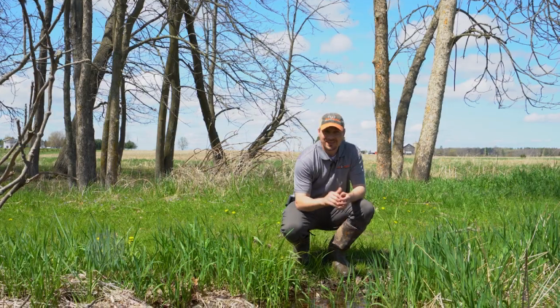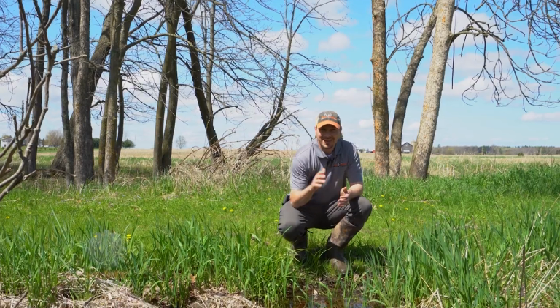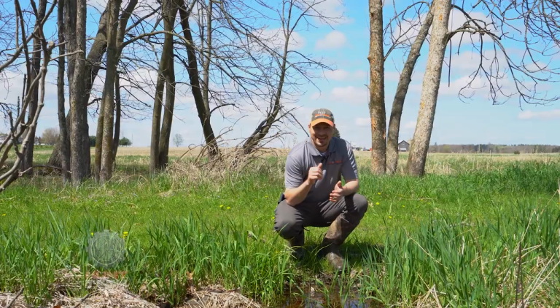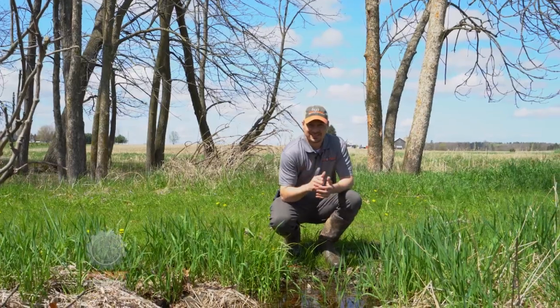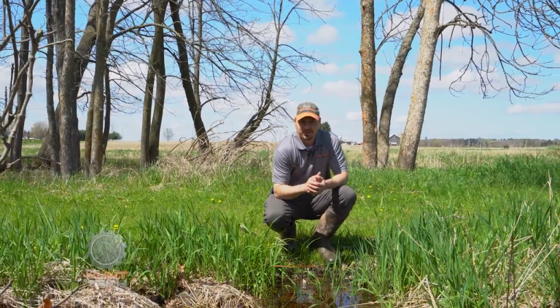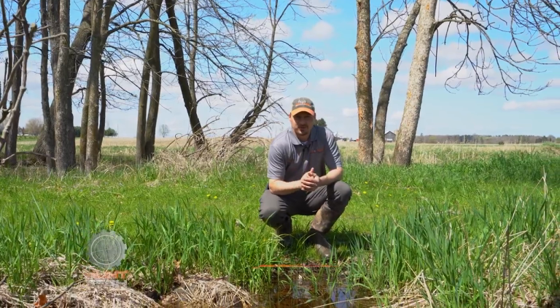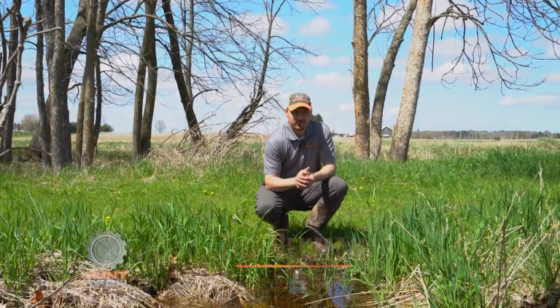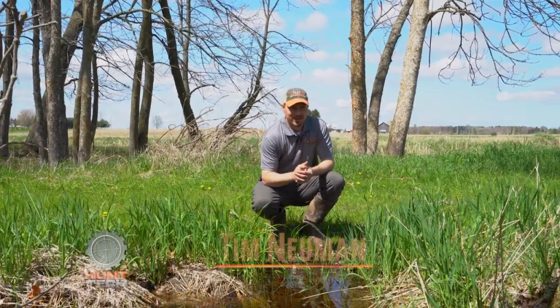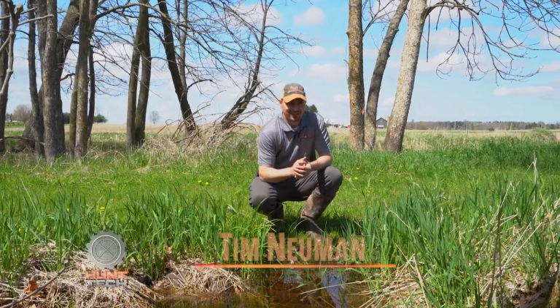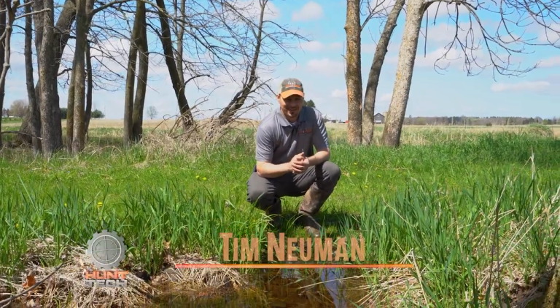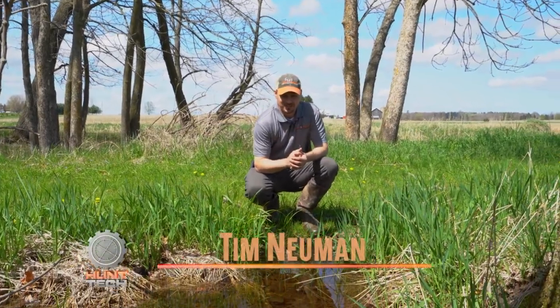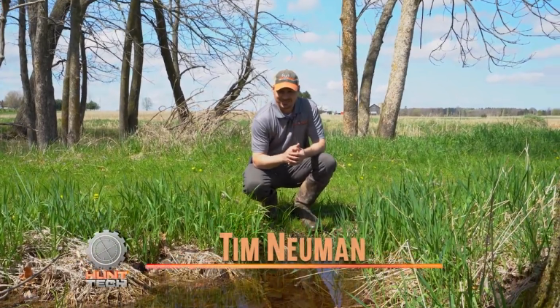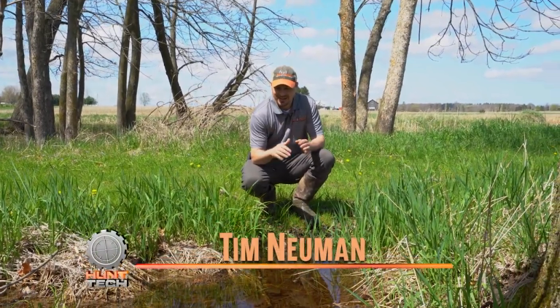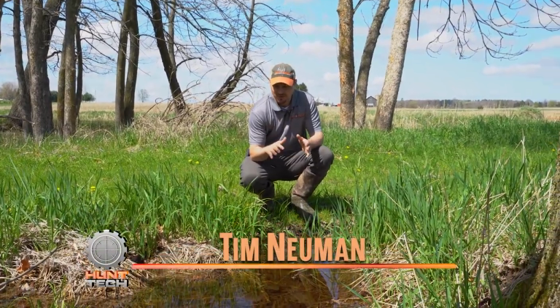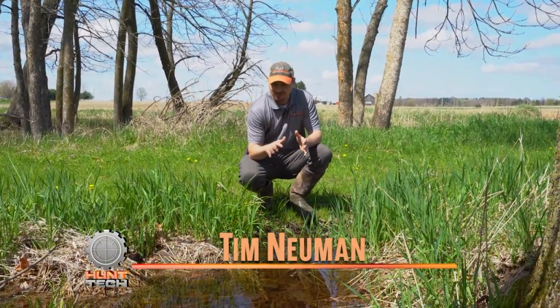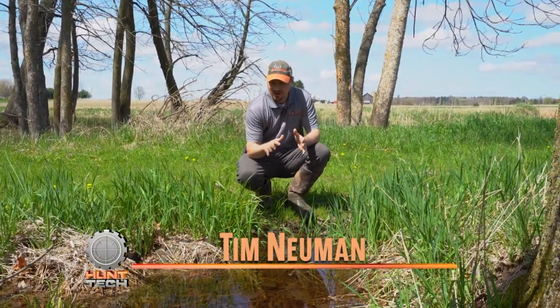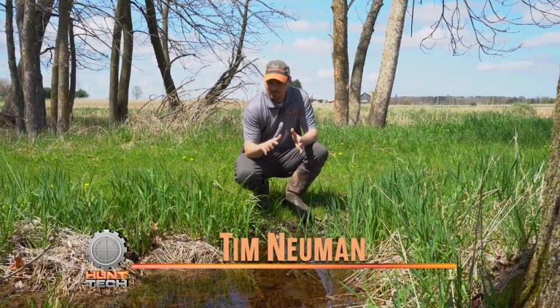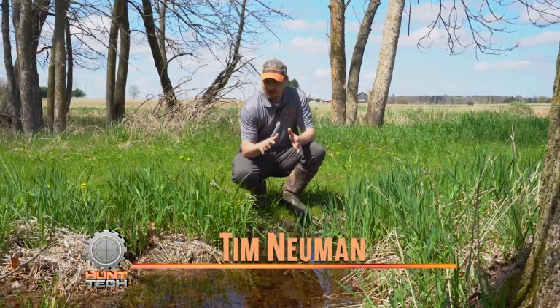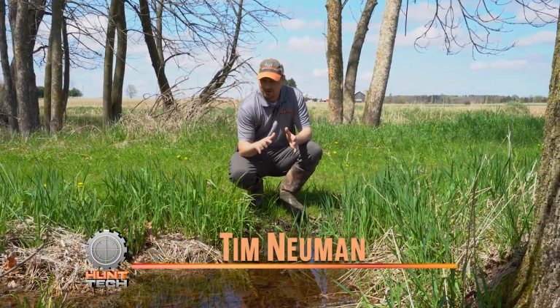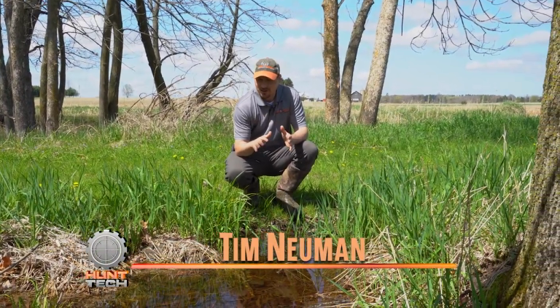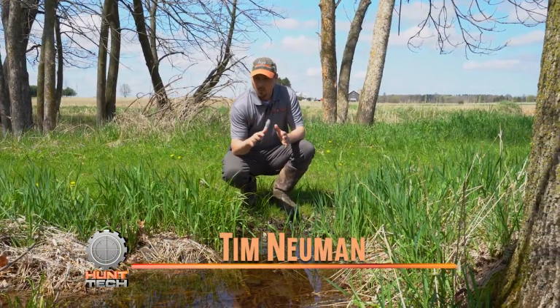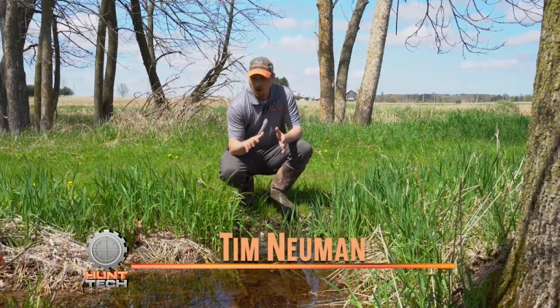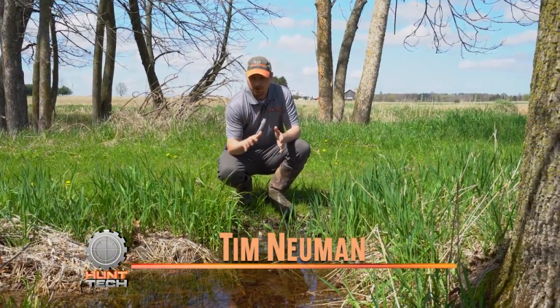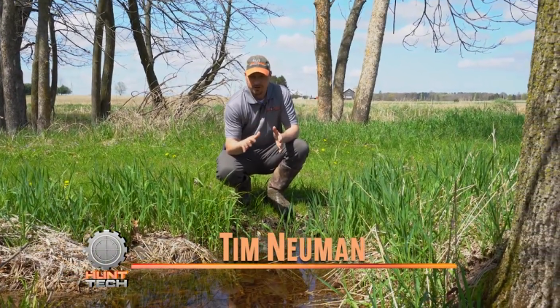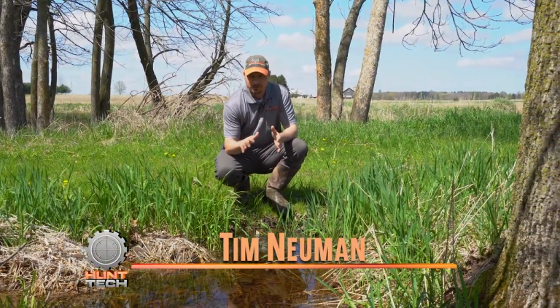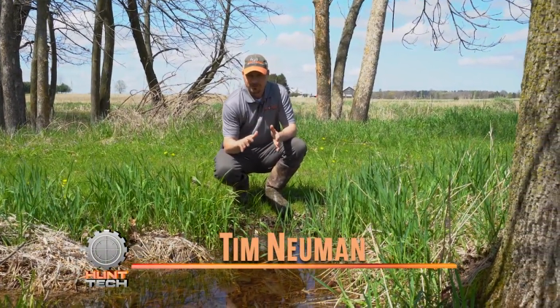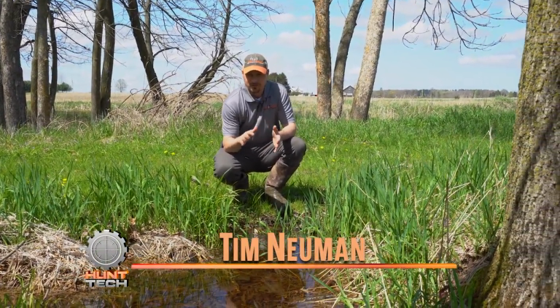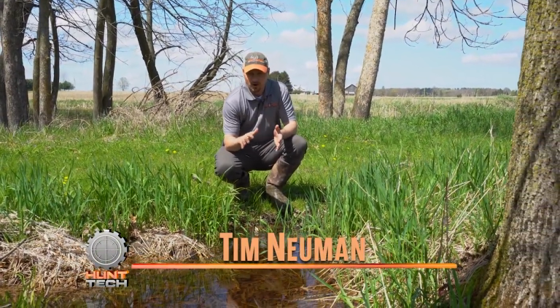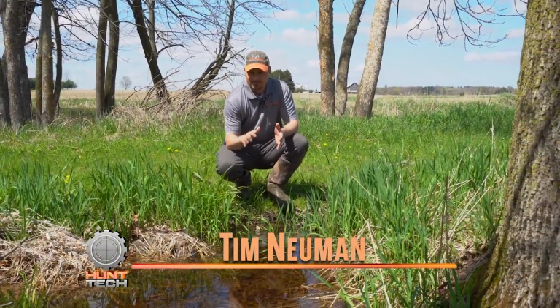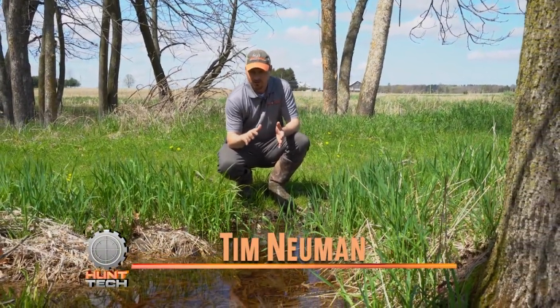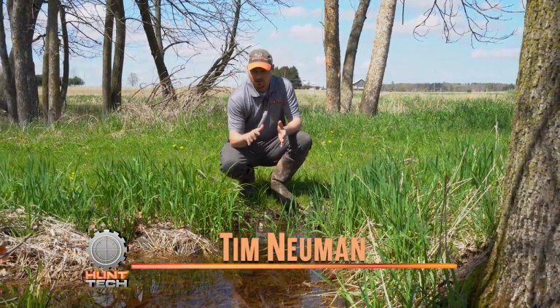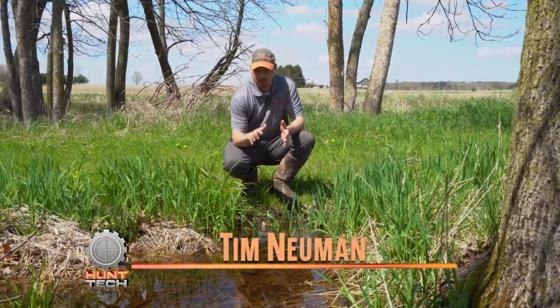Hey guys, Tim Newman from Analogix. Today I want to talk about water use in the whitetail world.